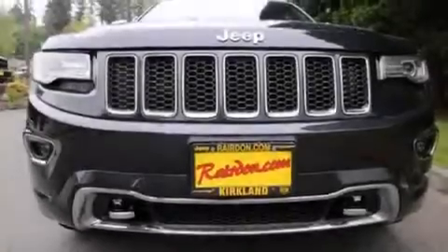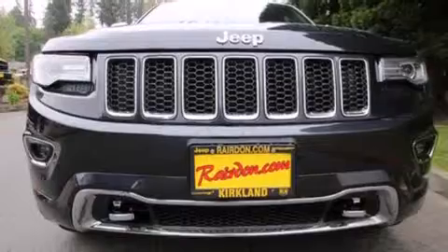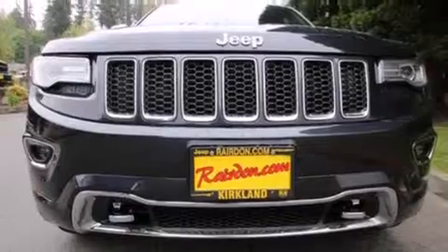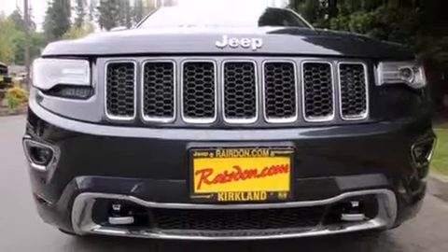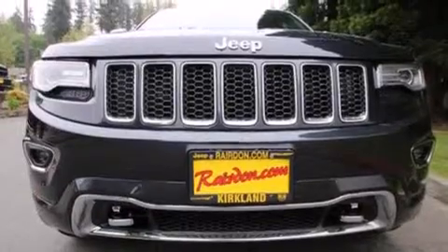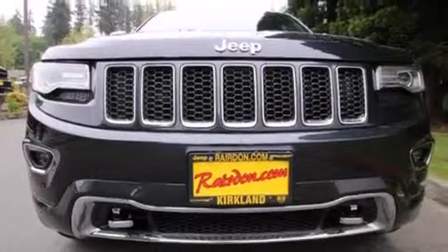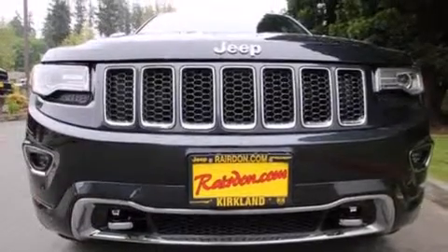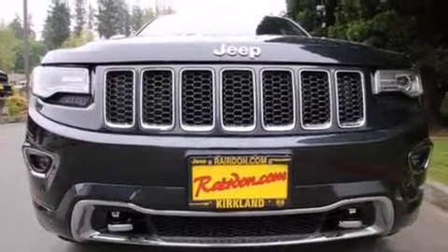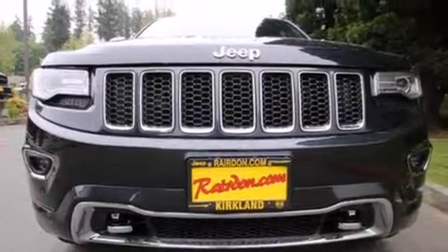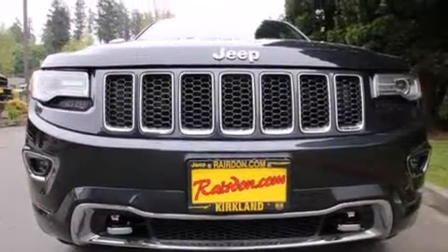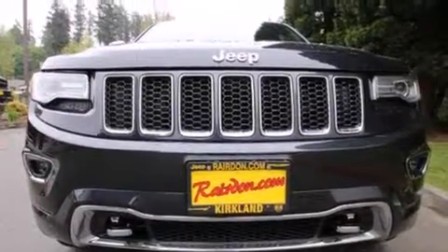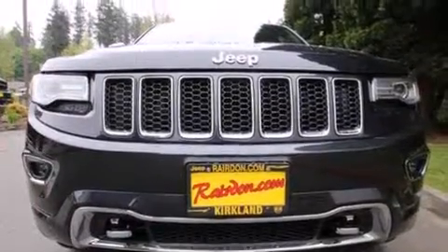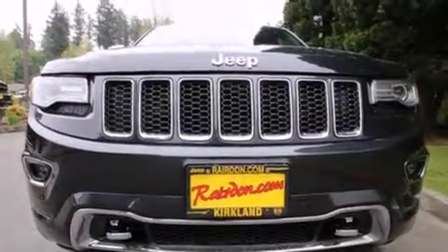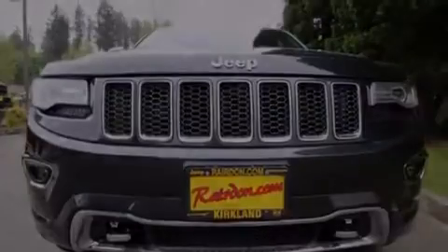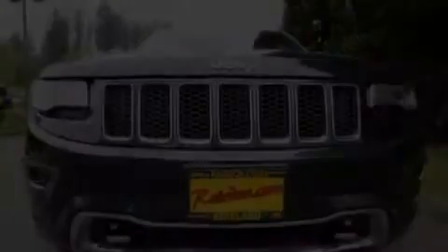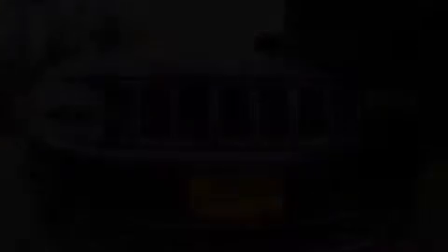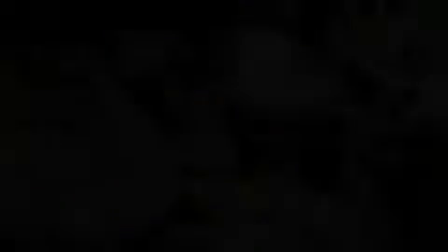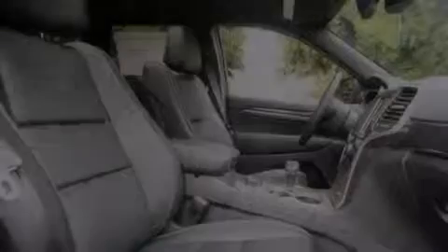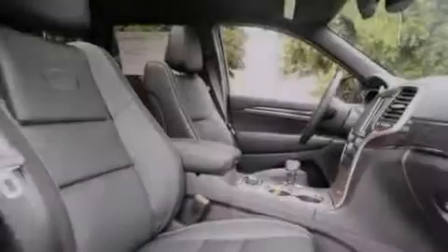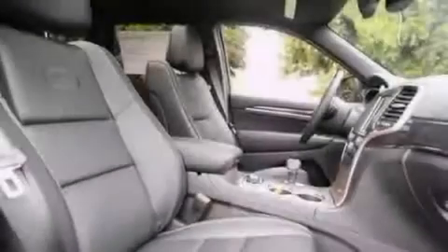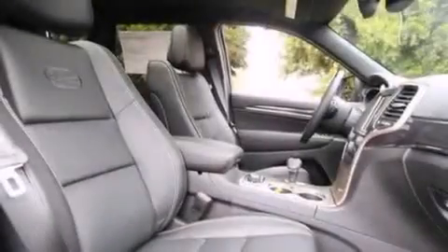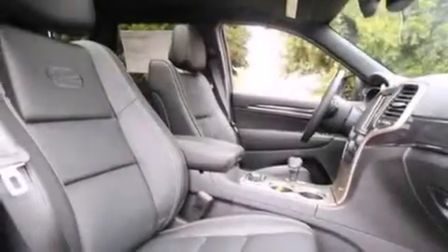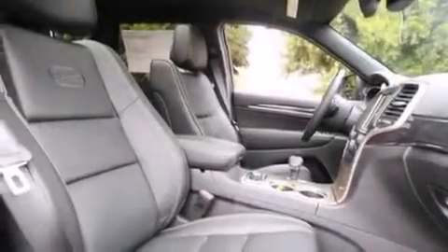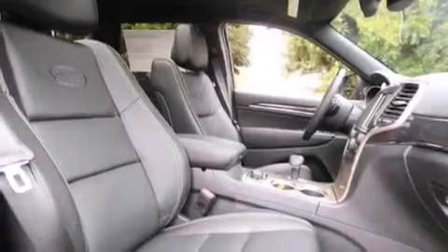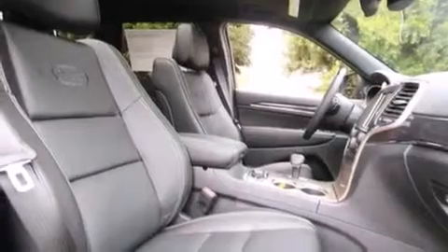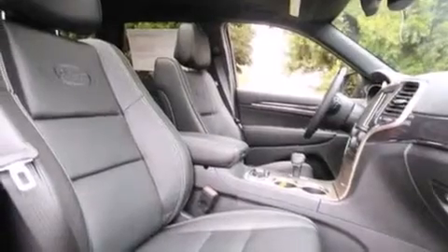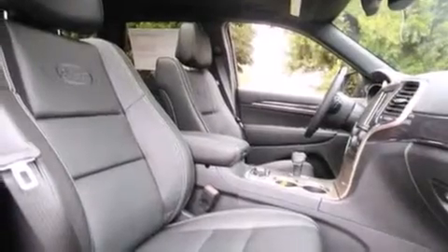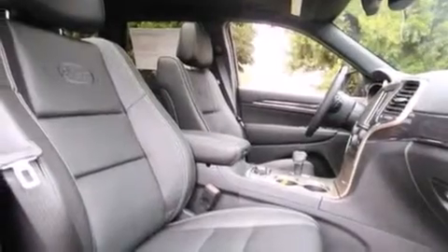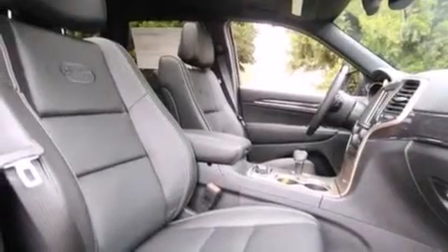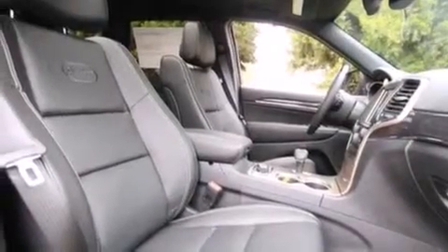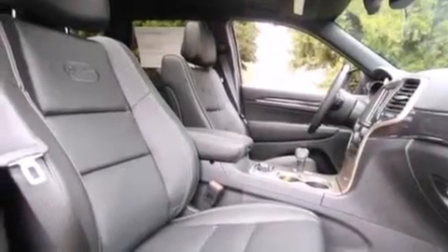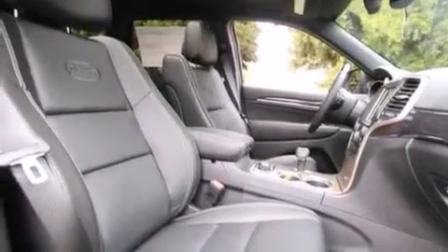Its top features include a multi-link rear suspension and hill descent control.